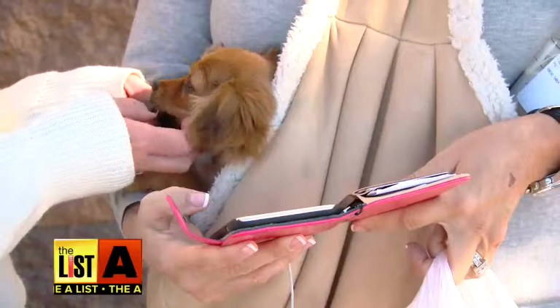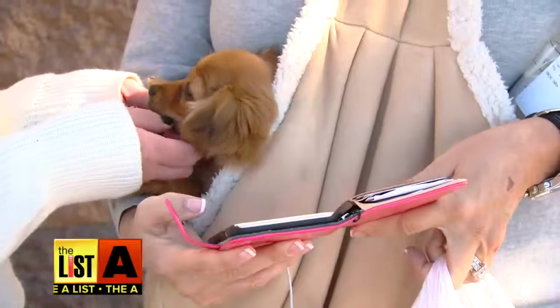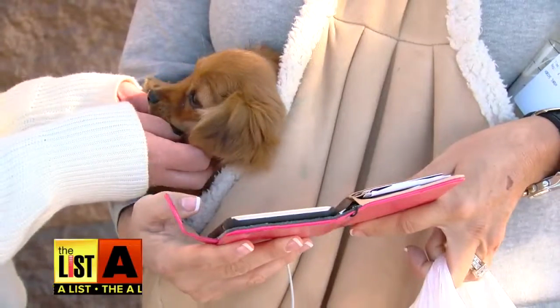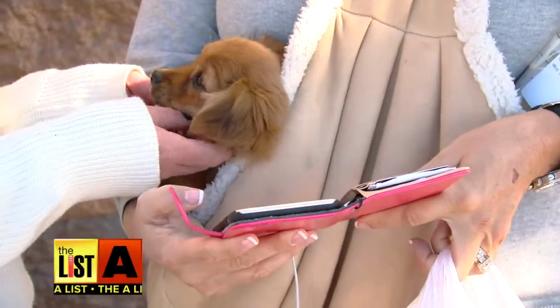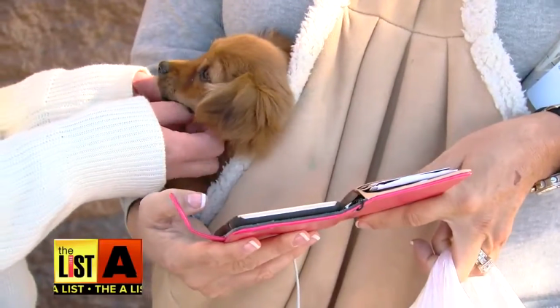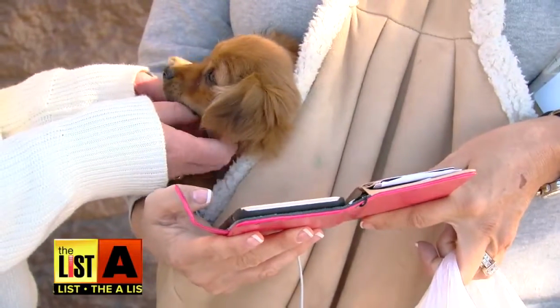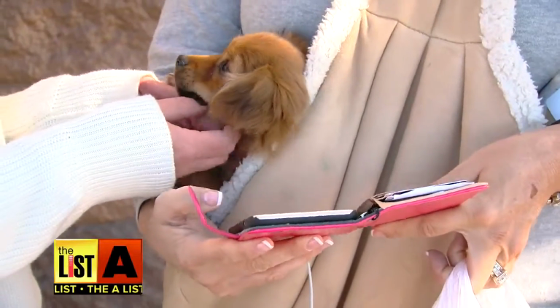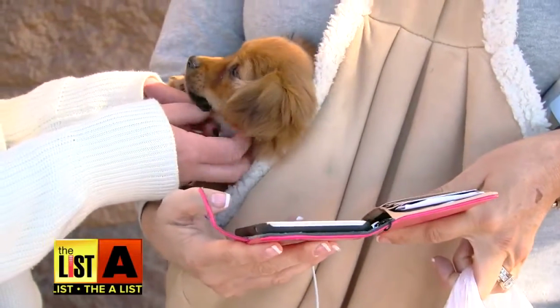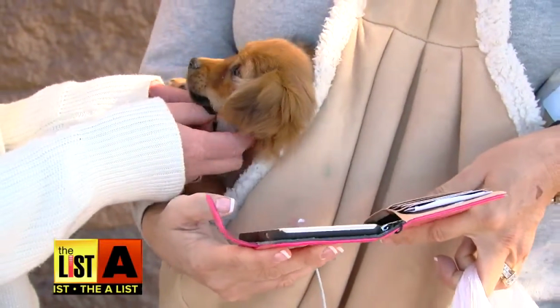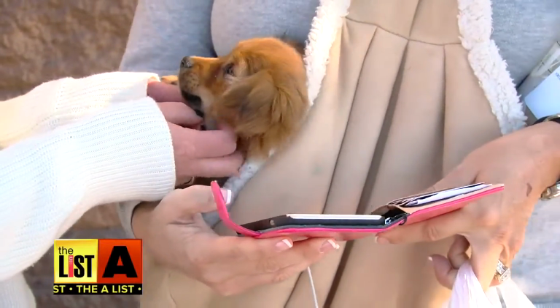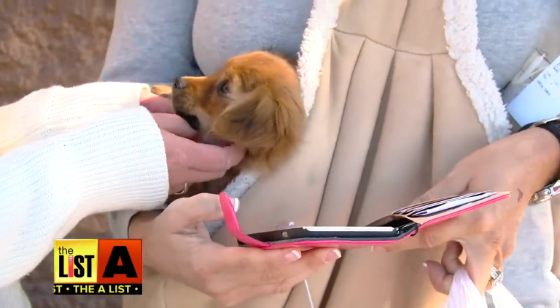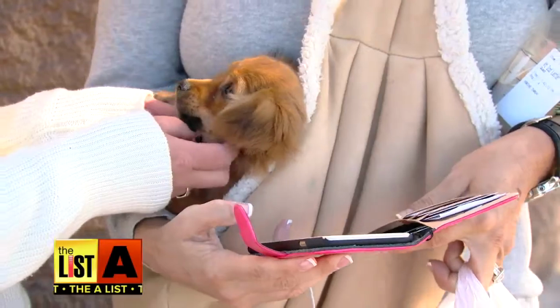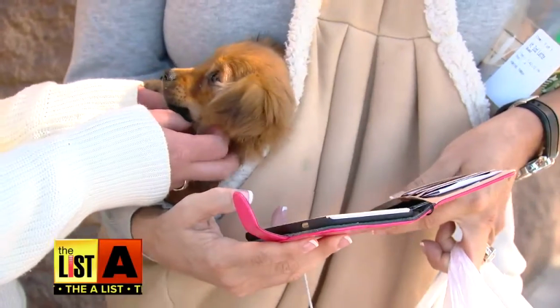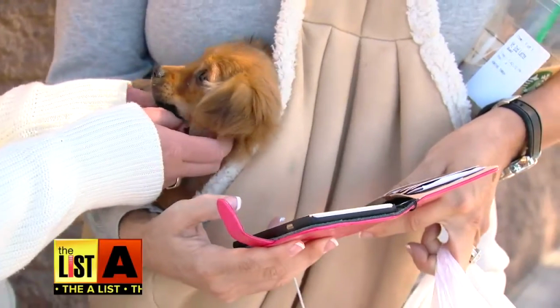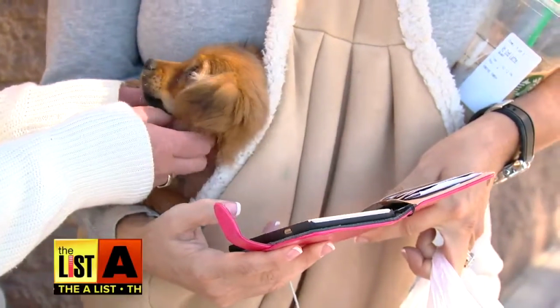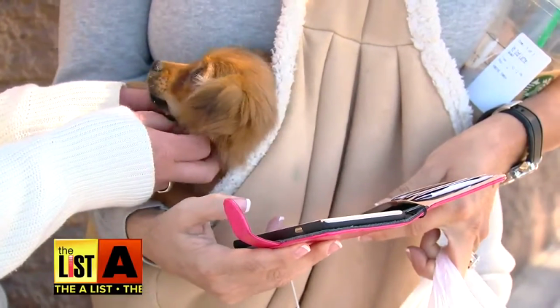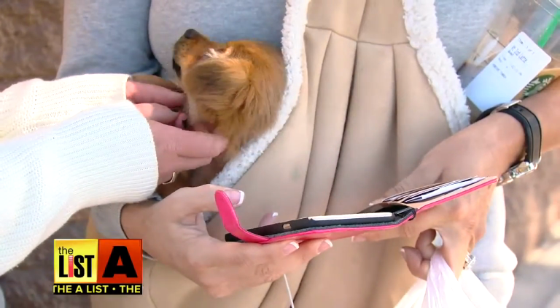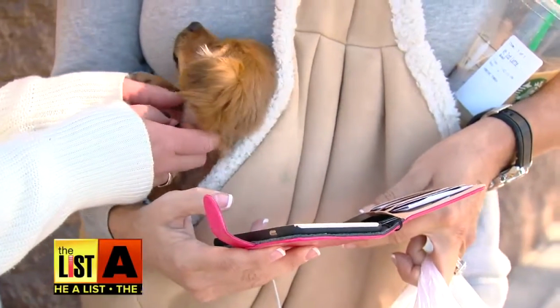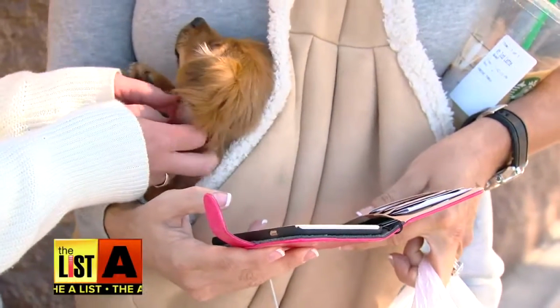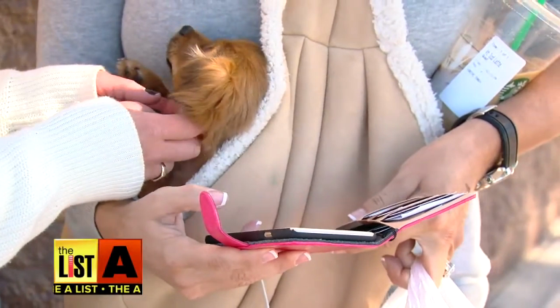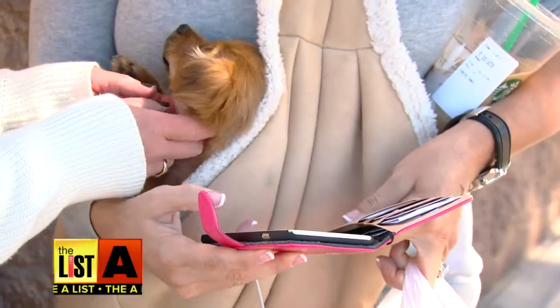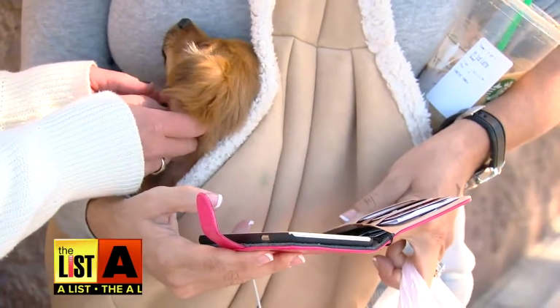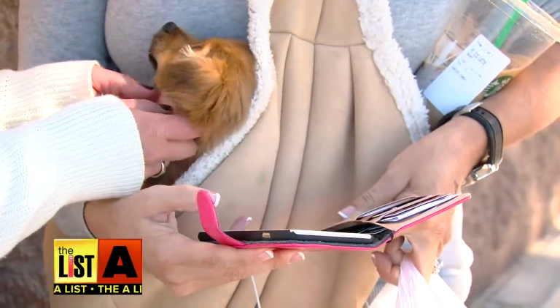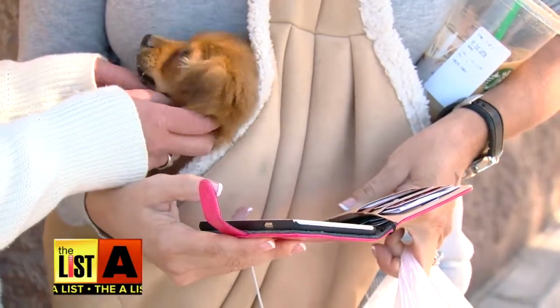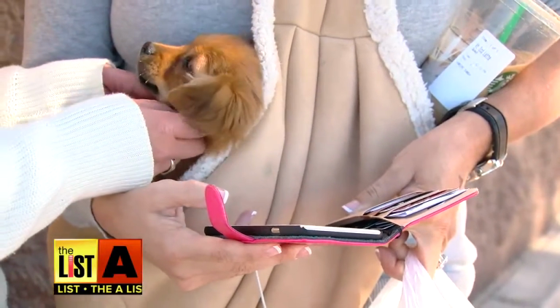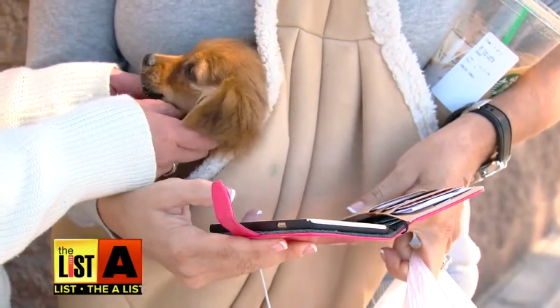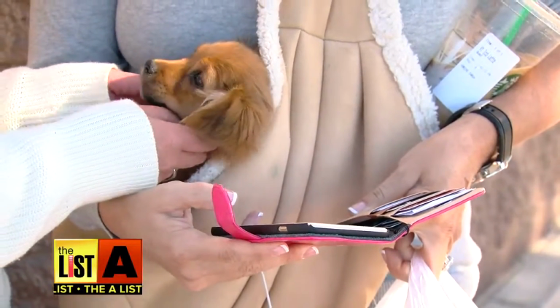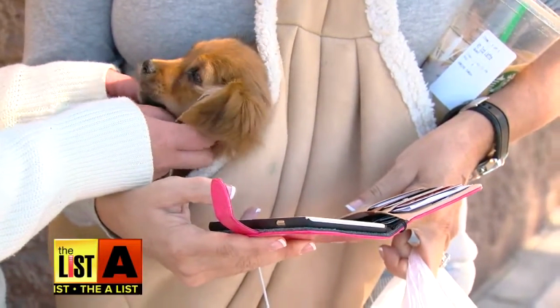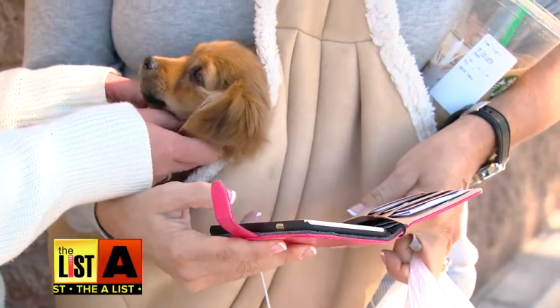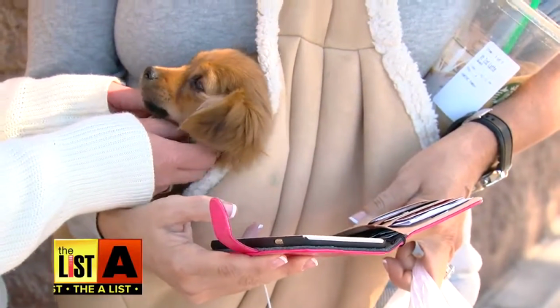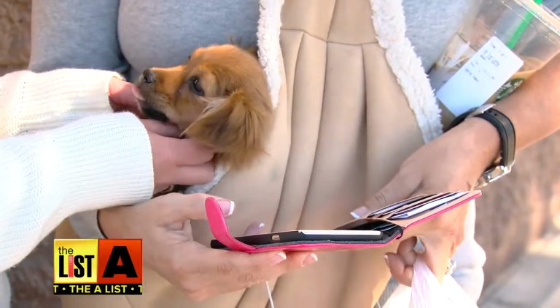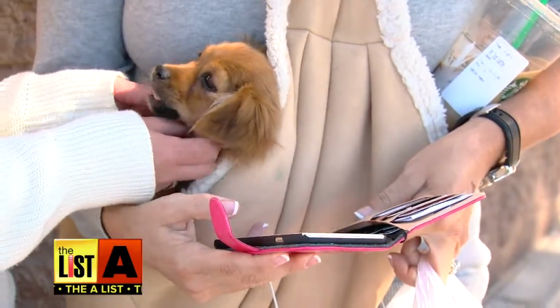Did you get this little guy at Safeway? No, he's not from Safeway, but he does go shopping everywhere we go.